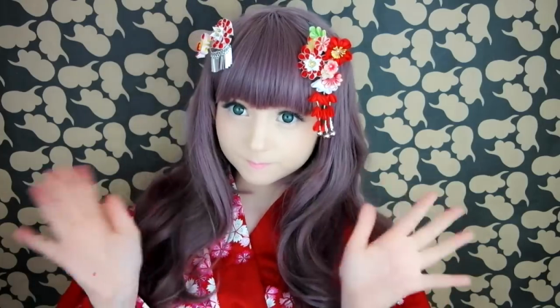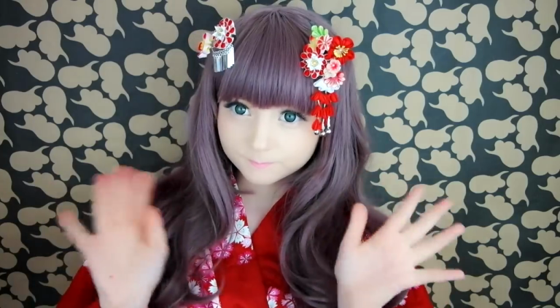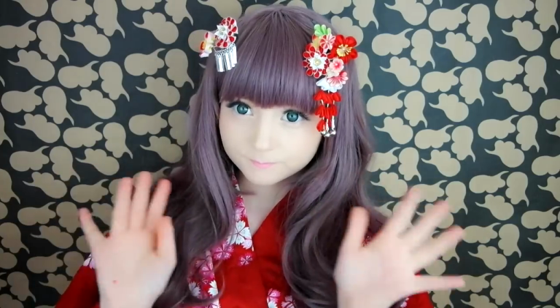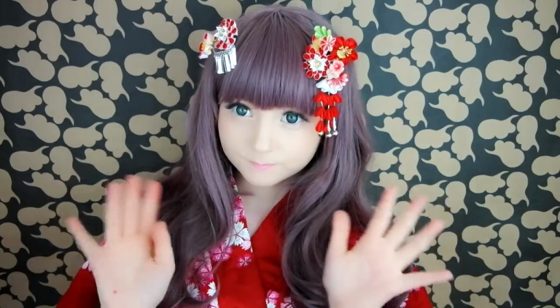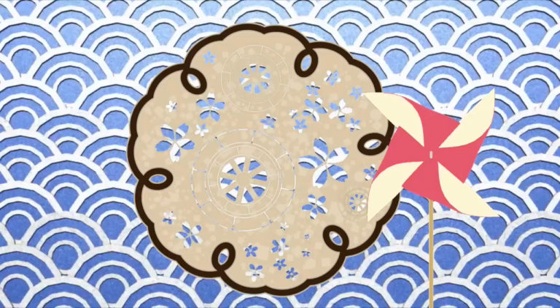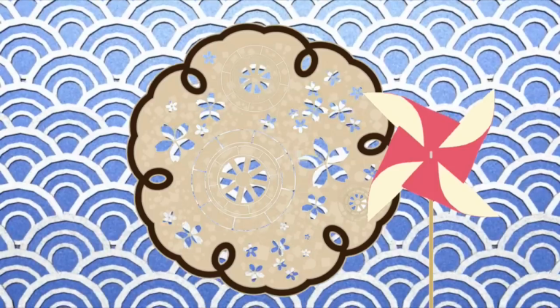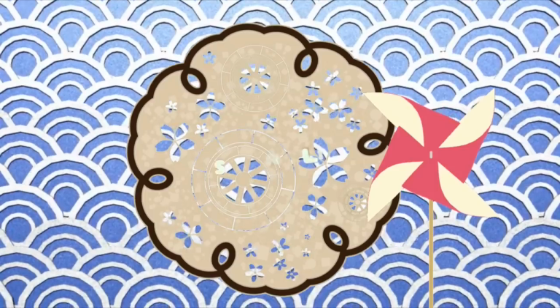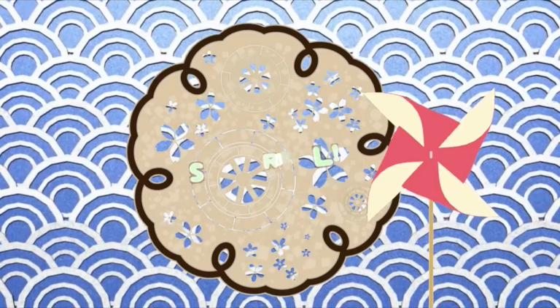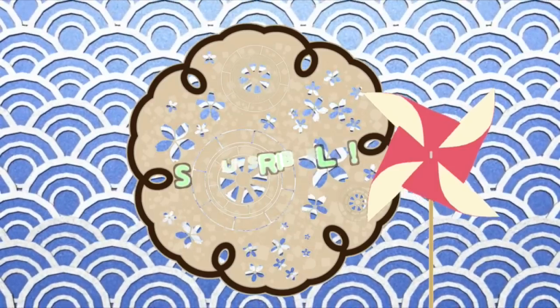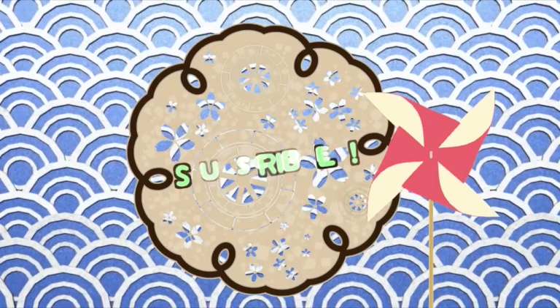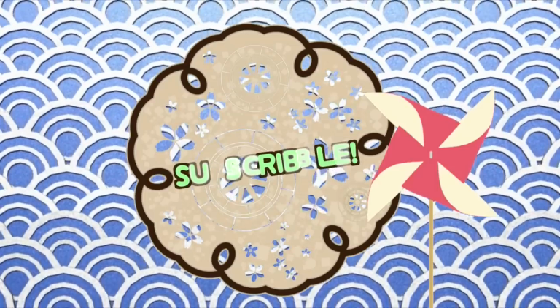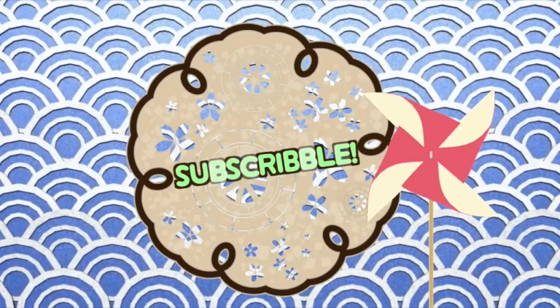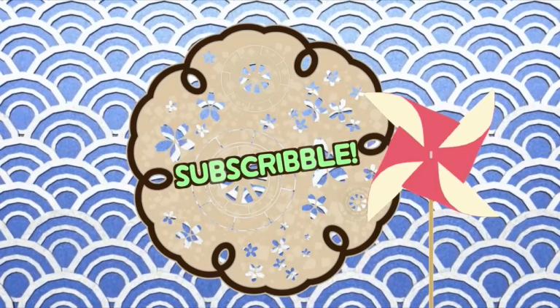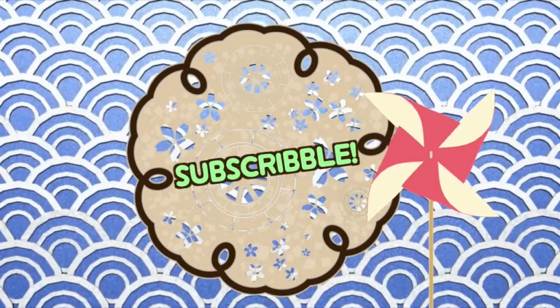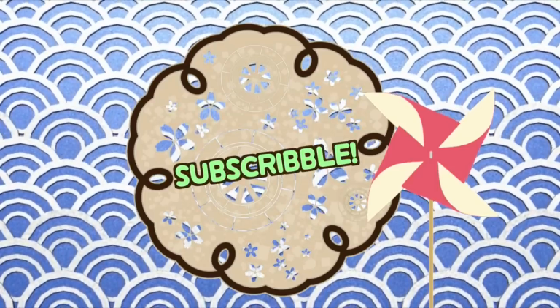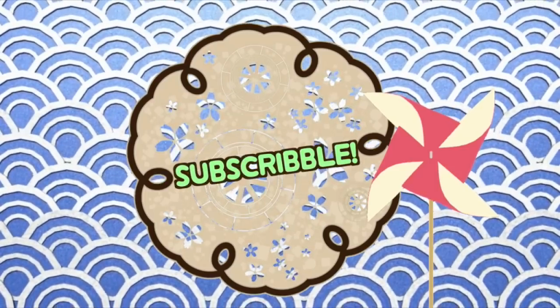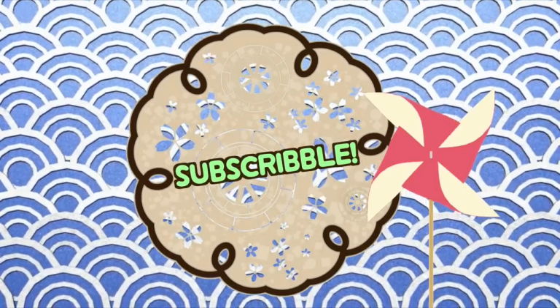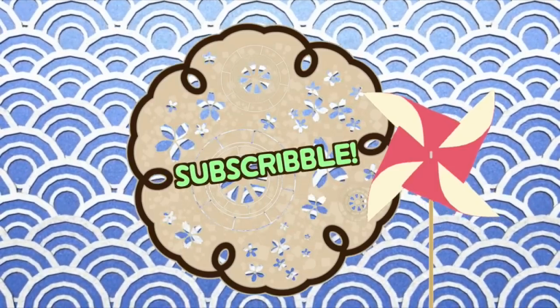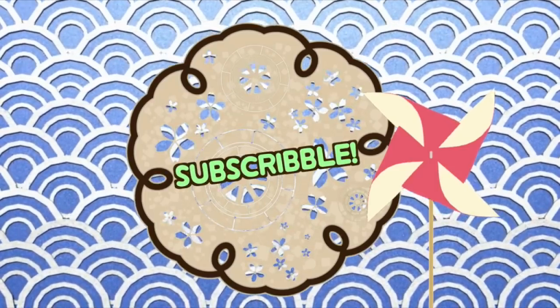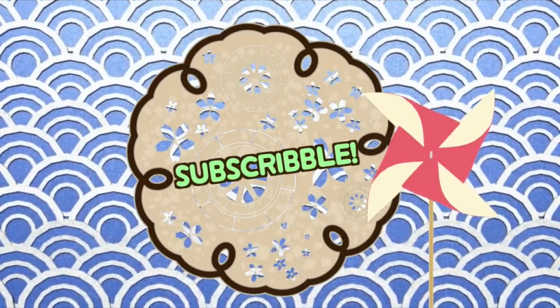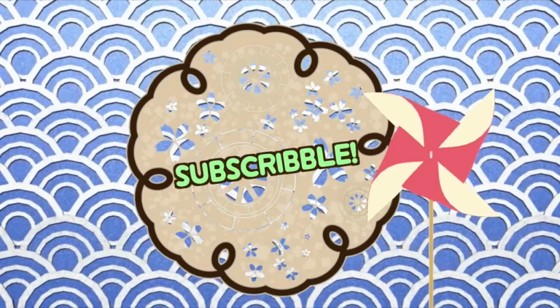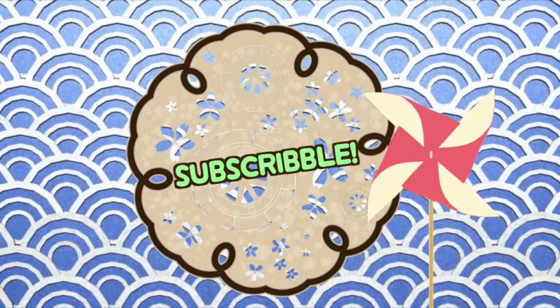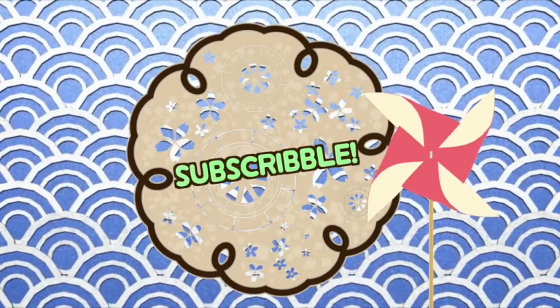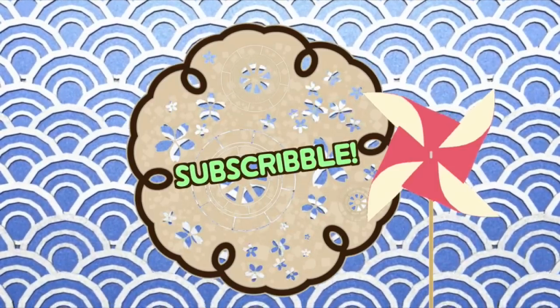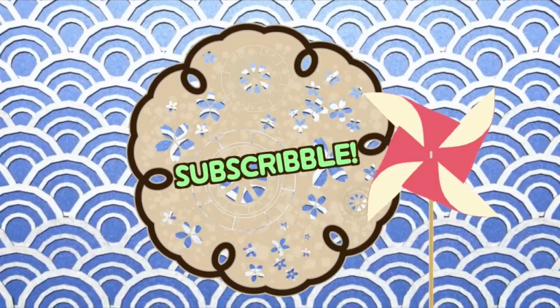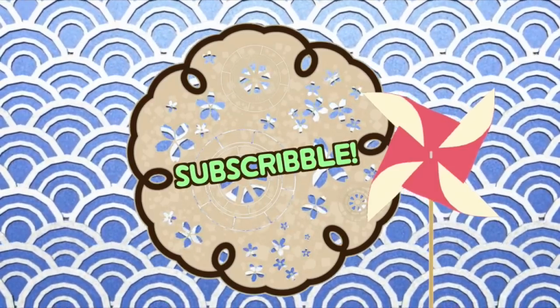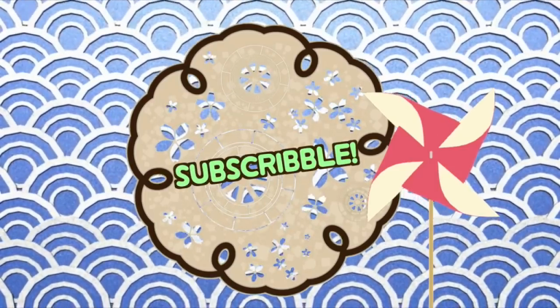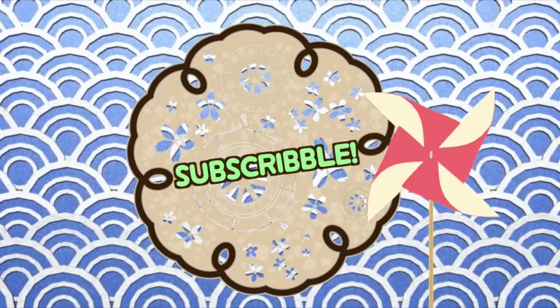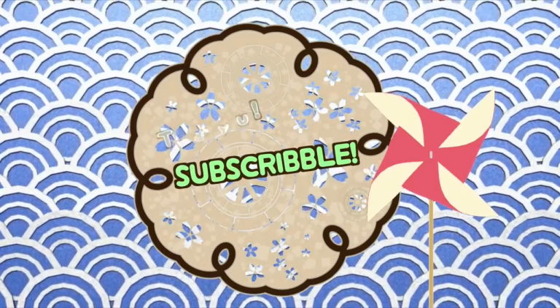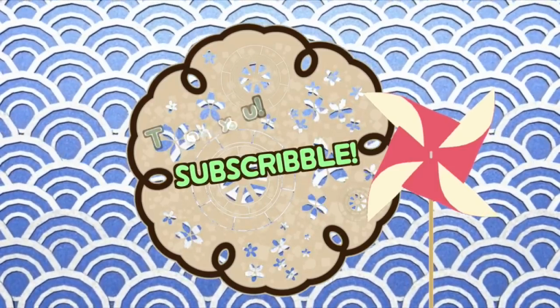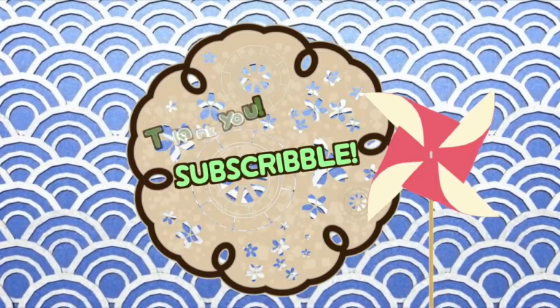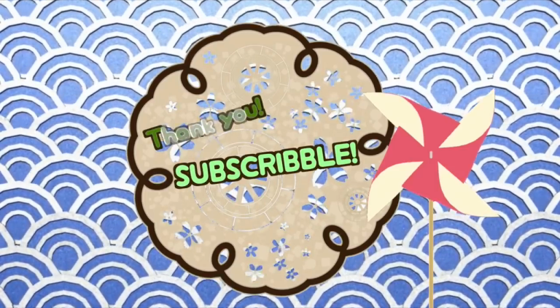And don't forget to subscribe! Thank you!